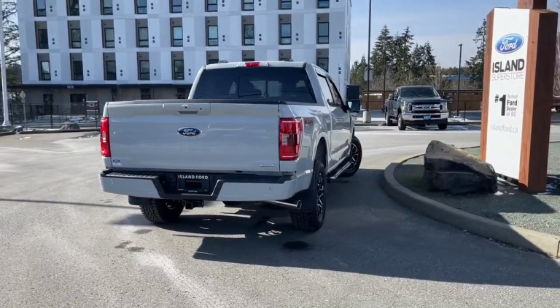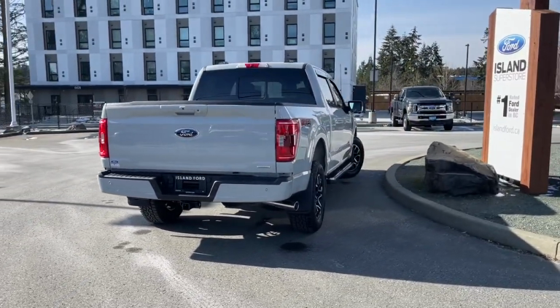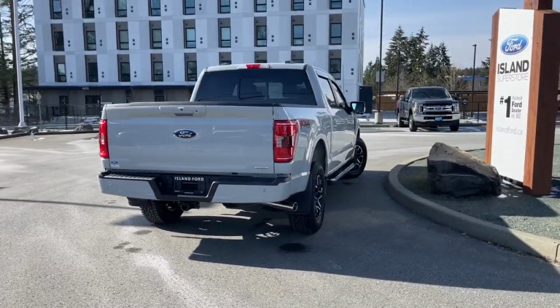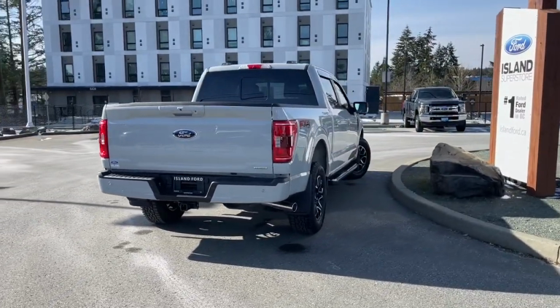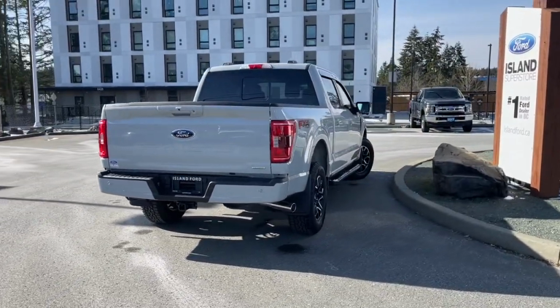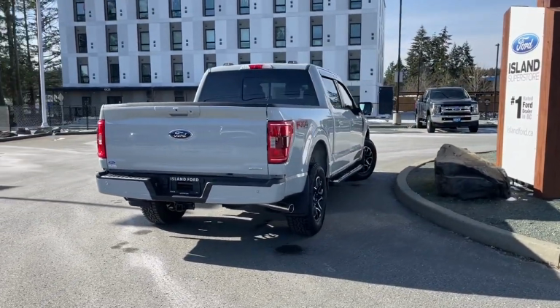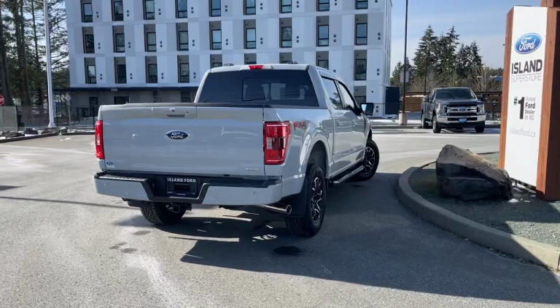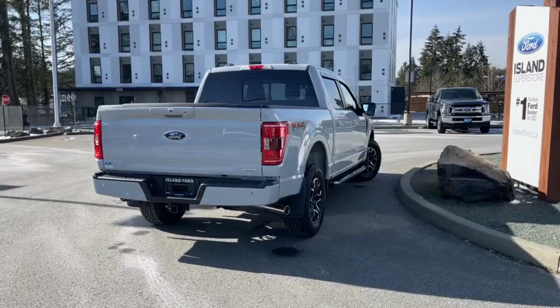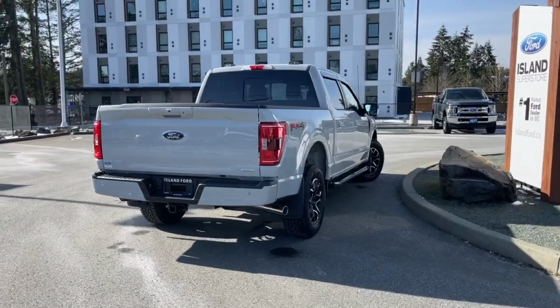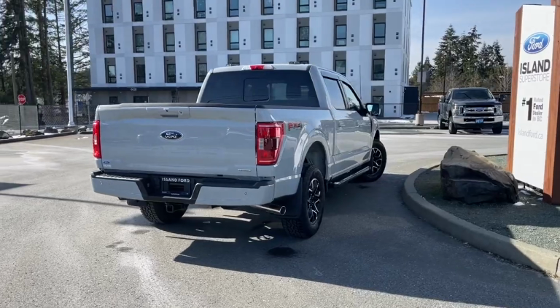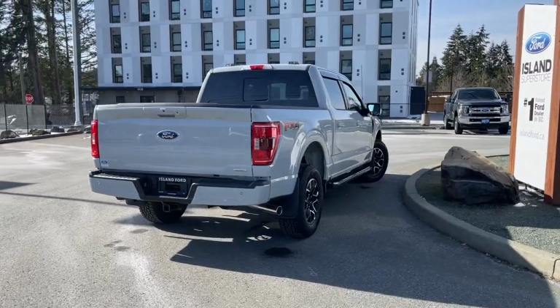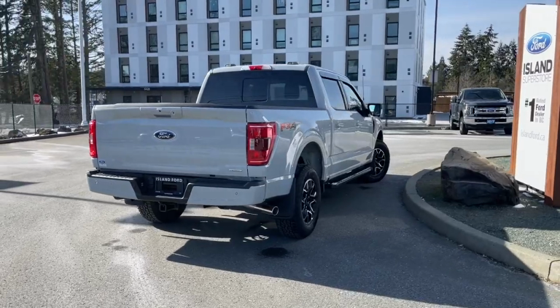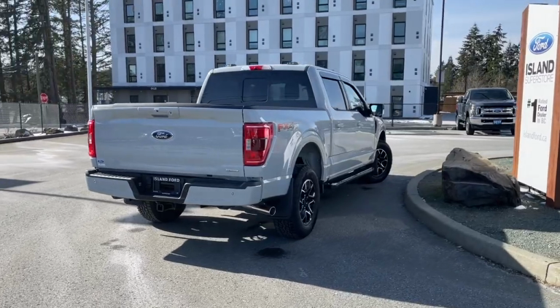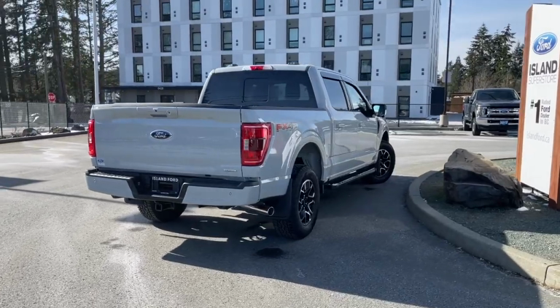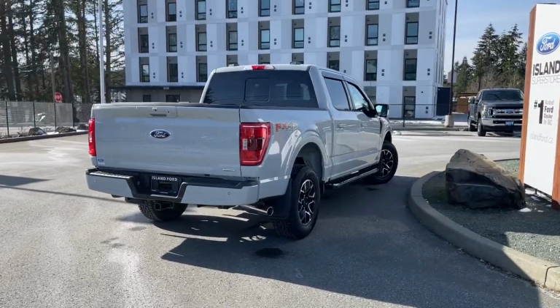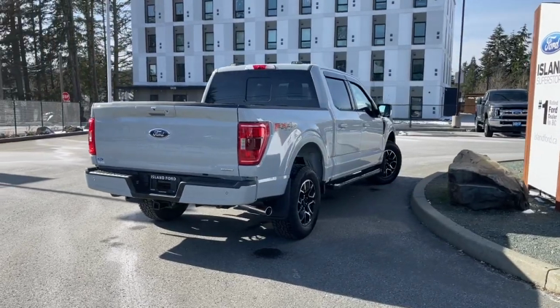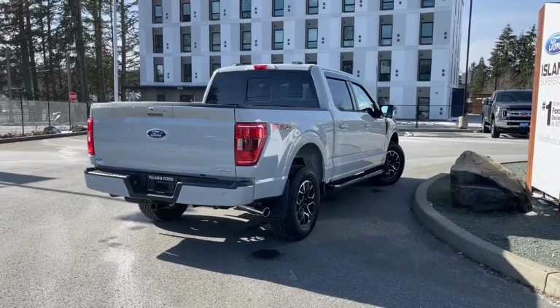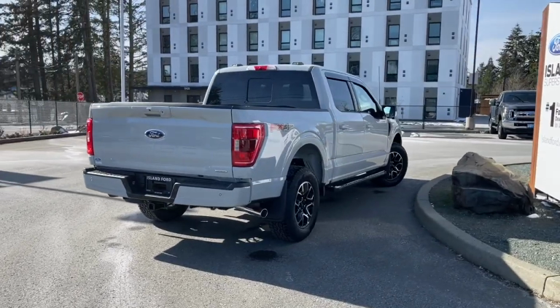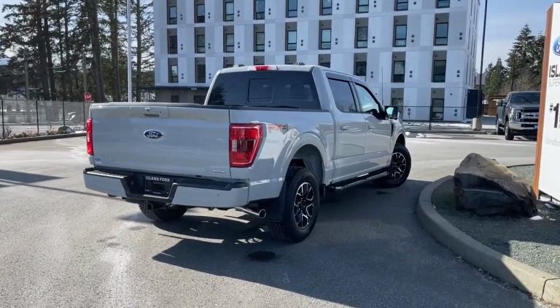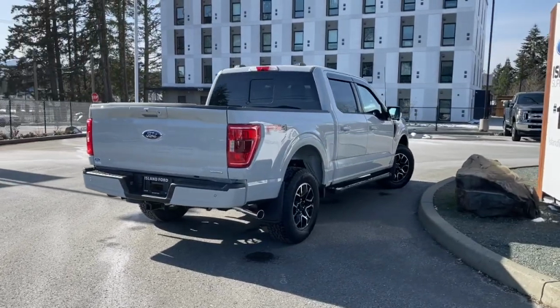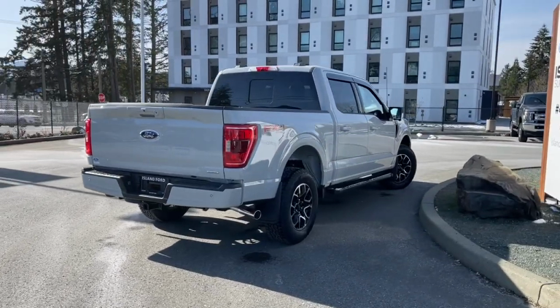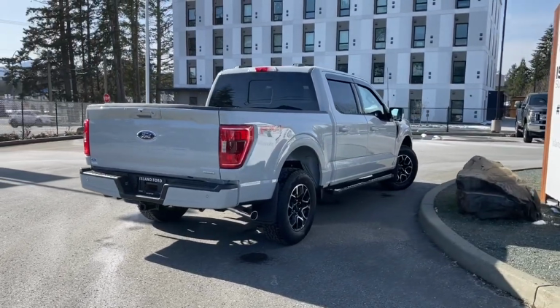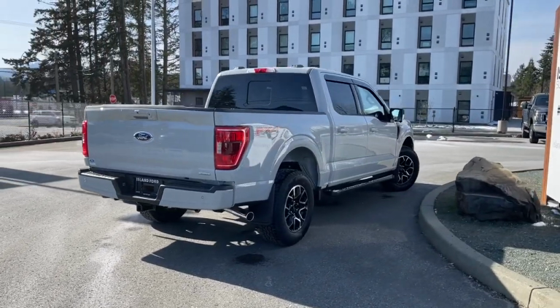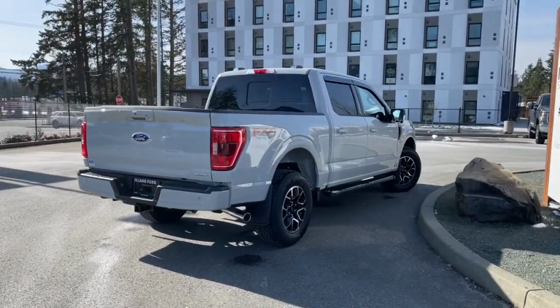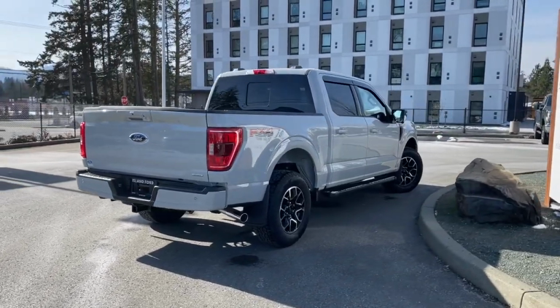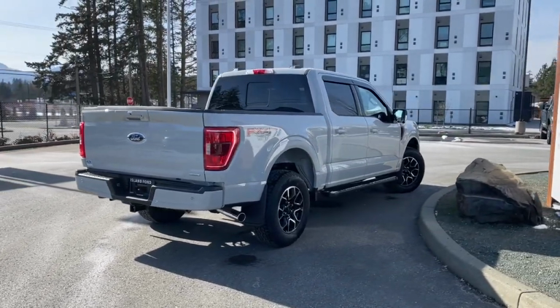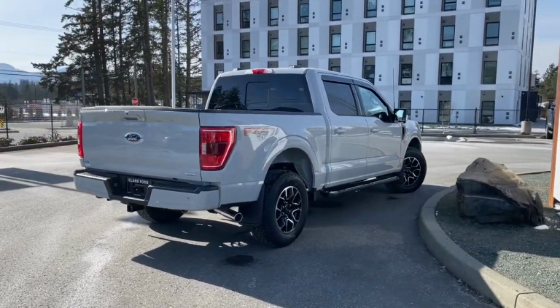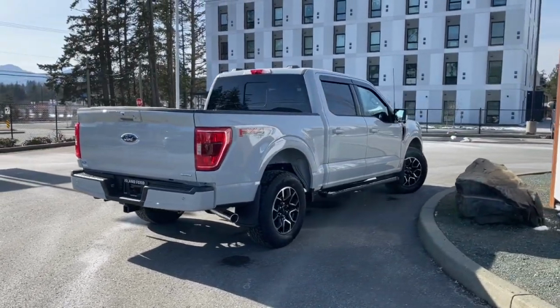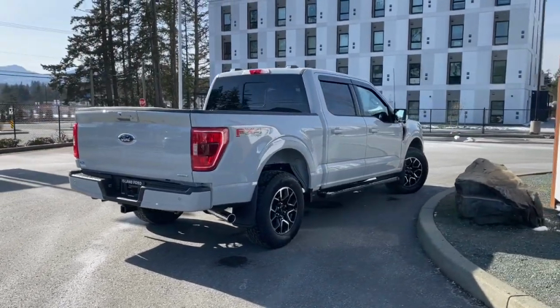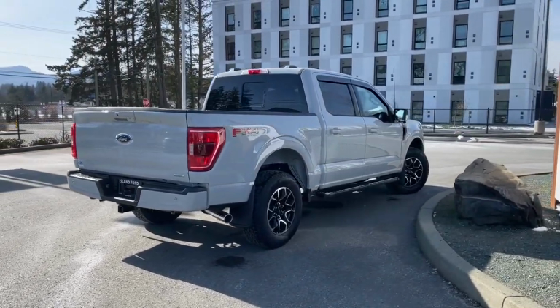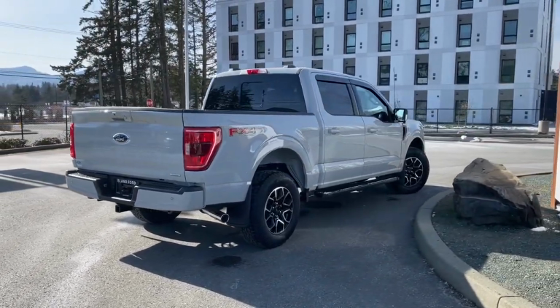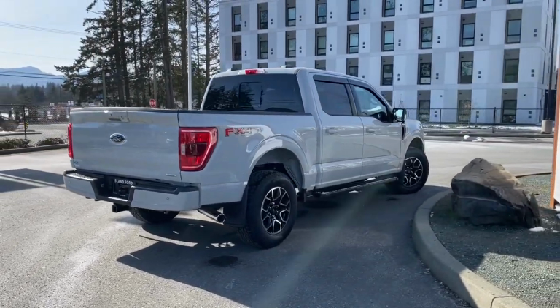If you'd like to take this vehicle out on a test drive, you can book it online at islandford.ca.